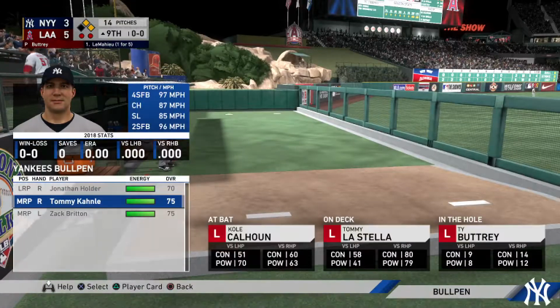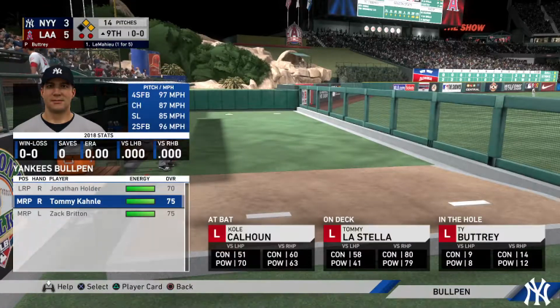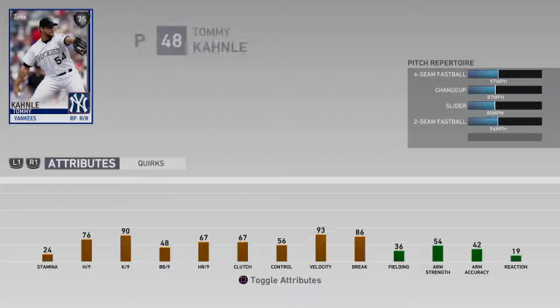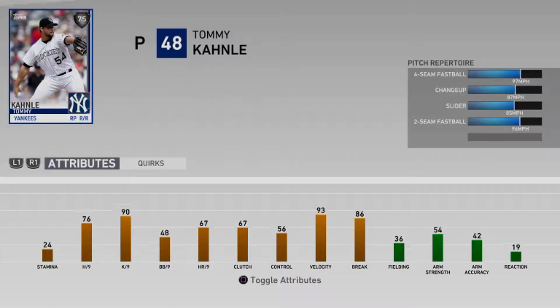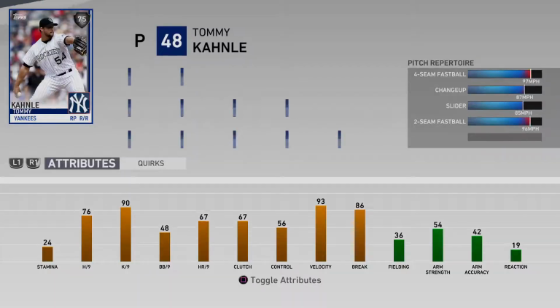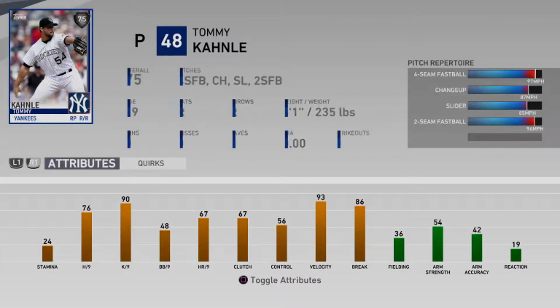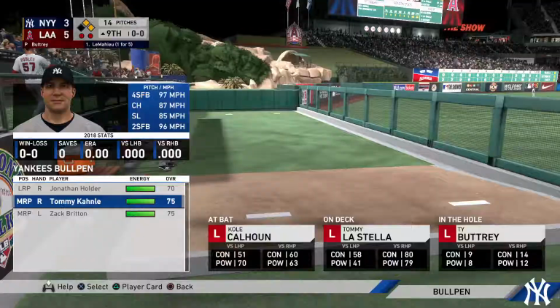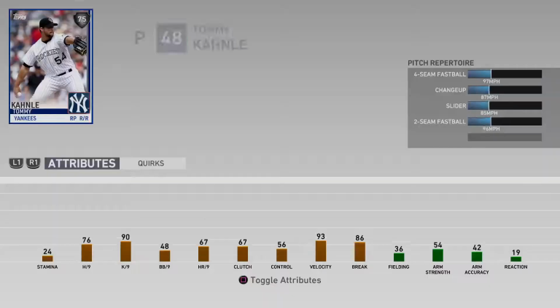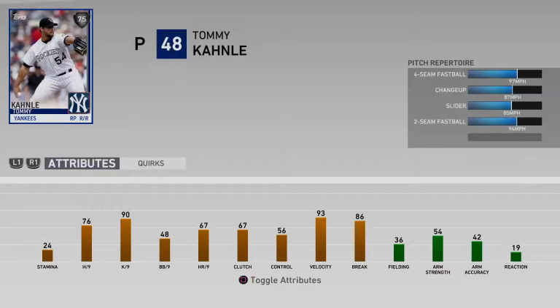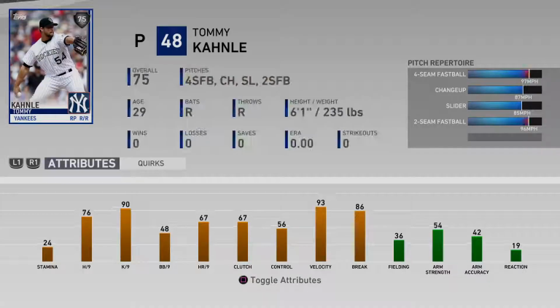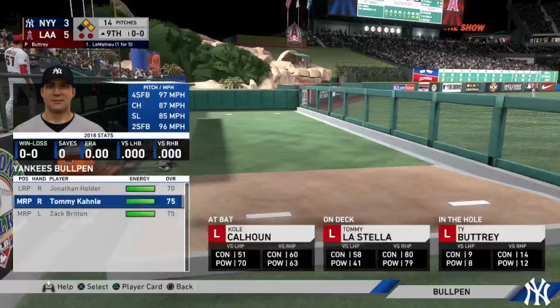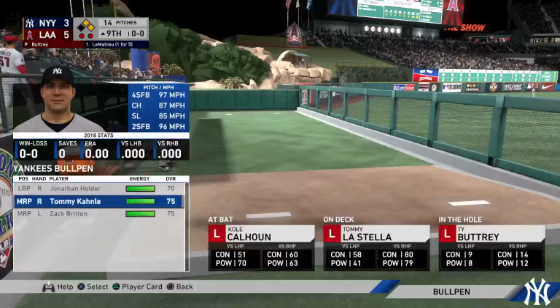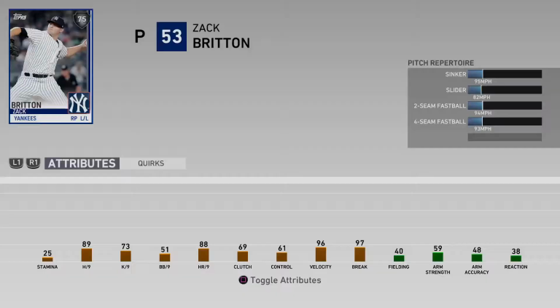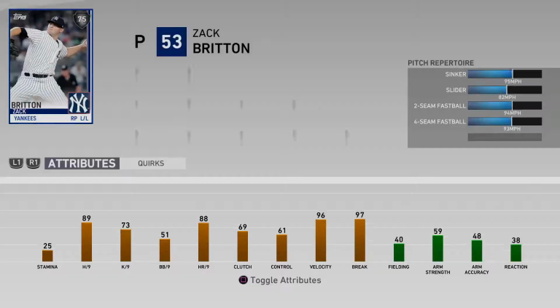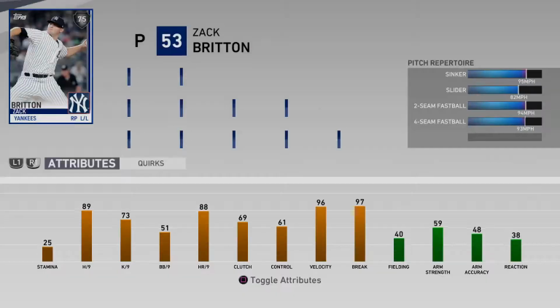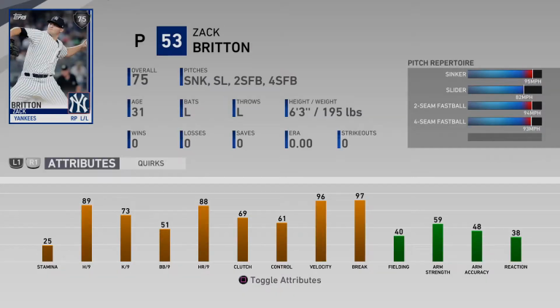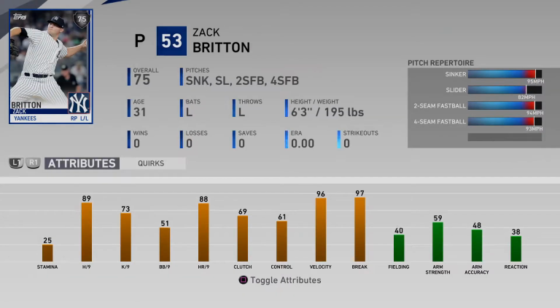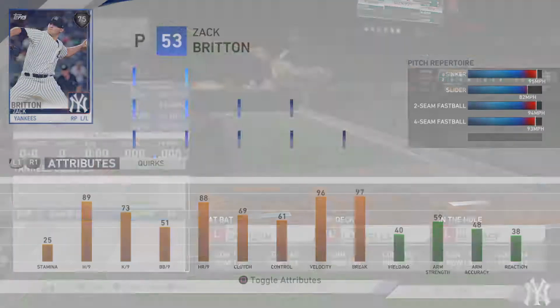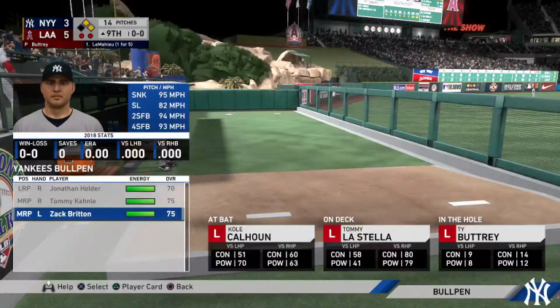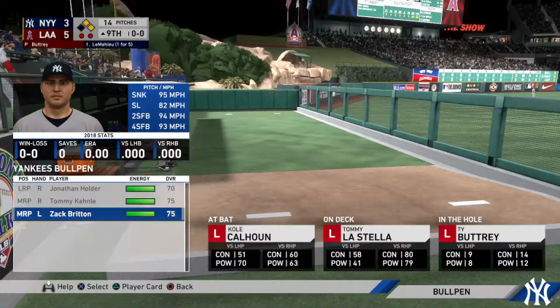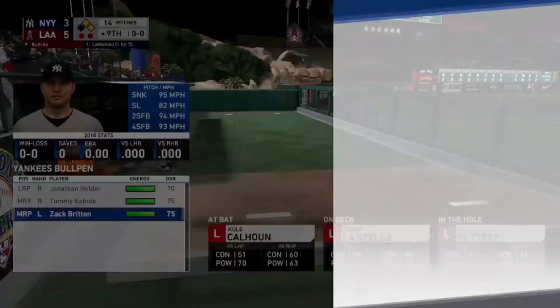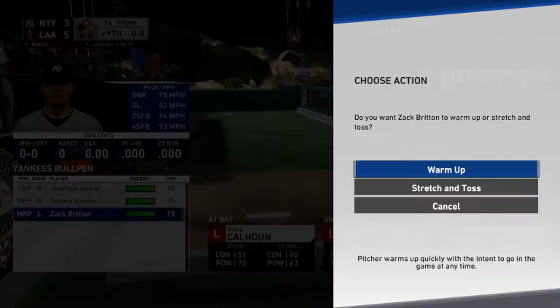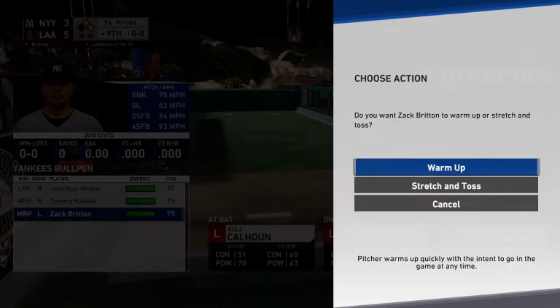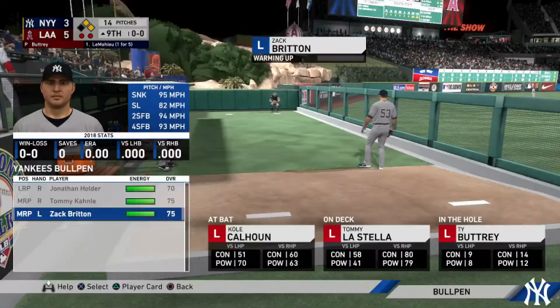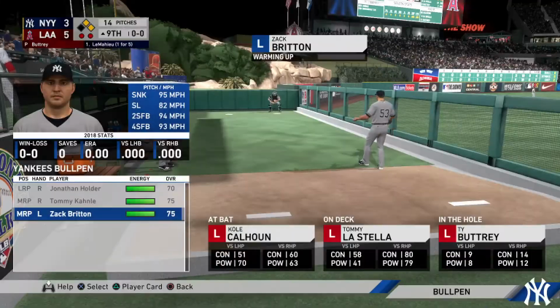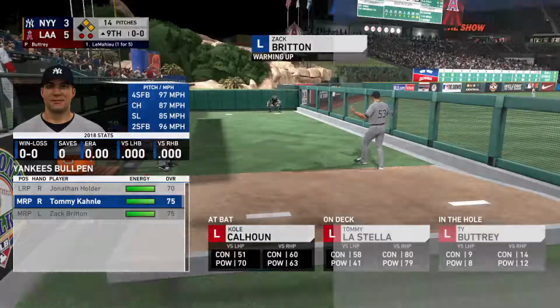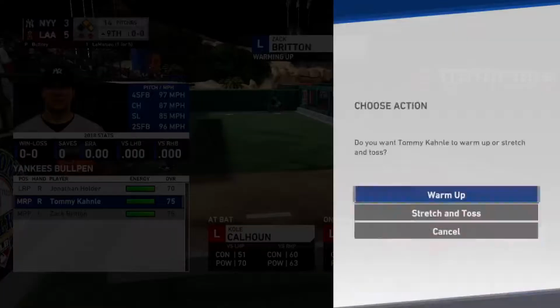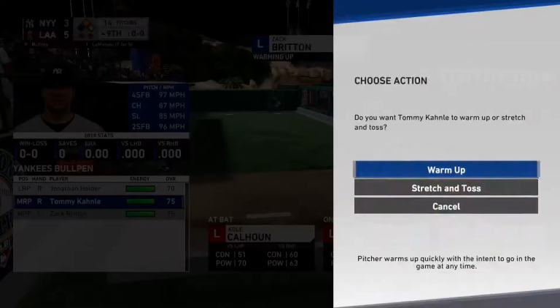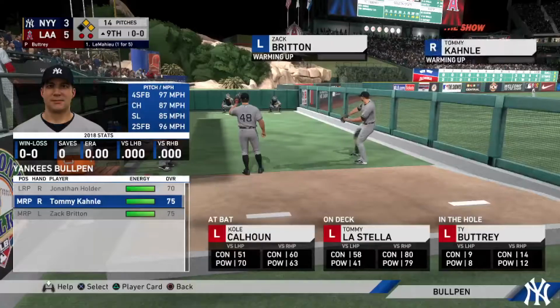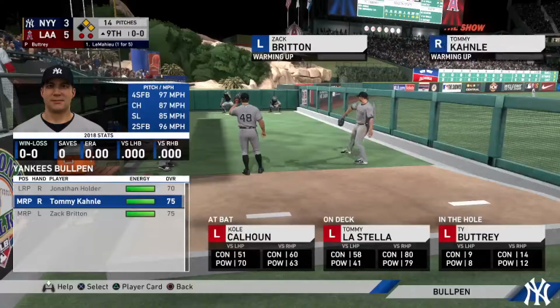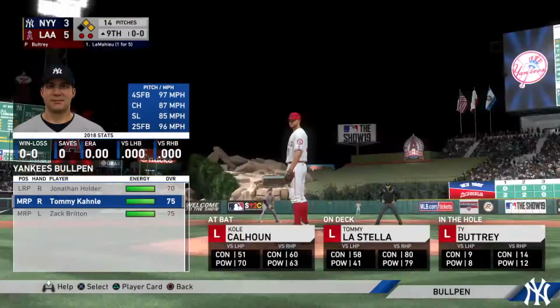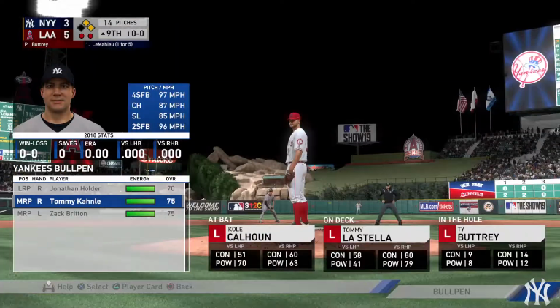Big spot here, first and second, two men gone, and that'll bring in D.J. LeMayhew.